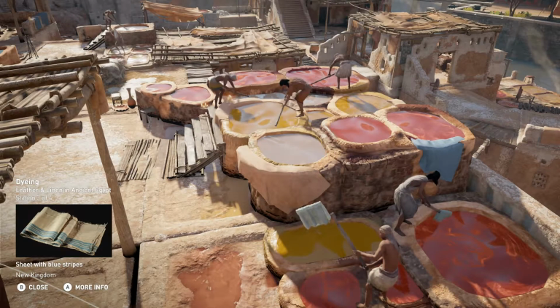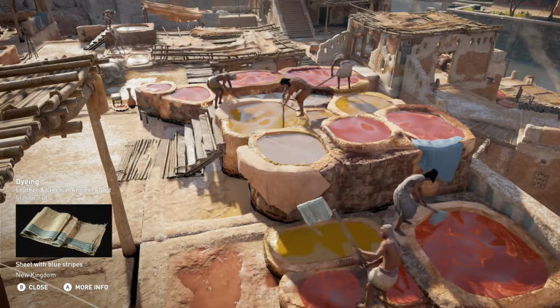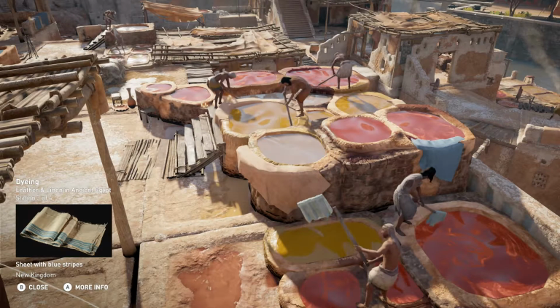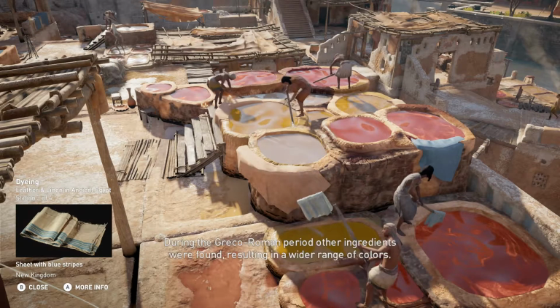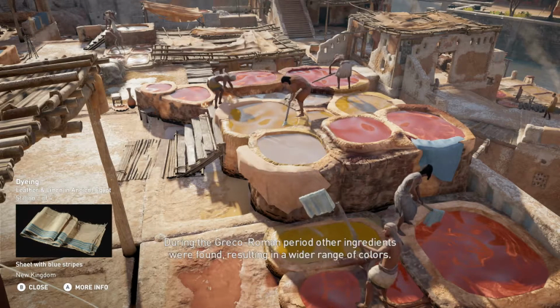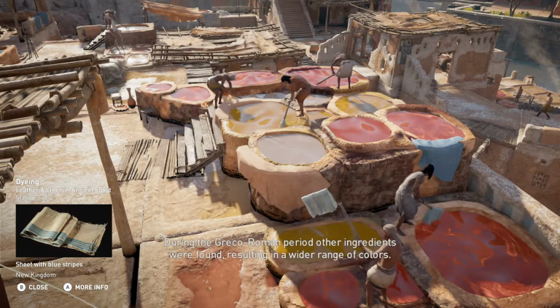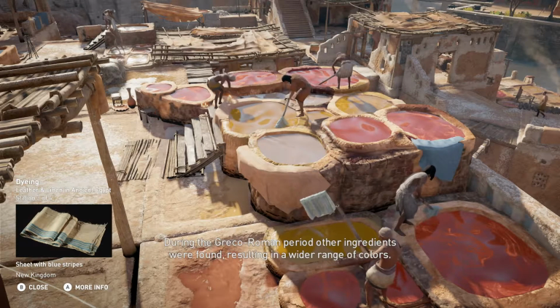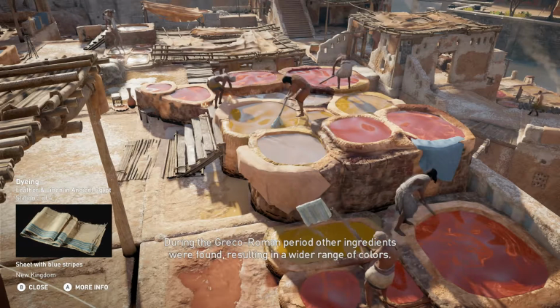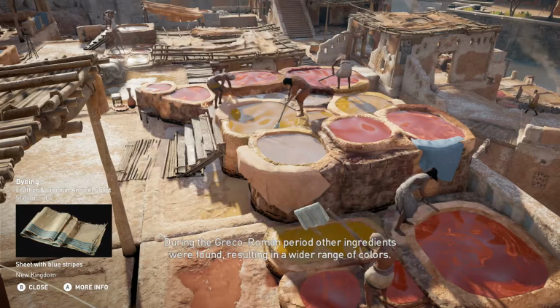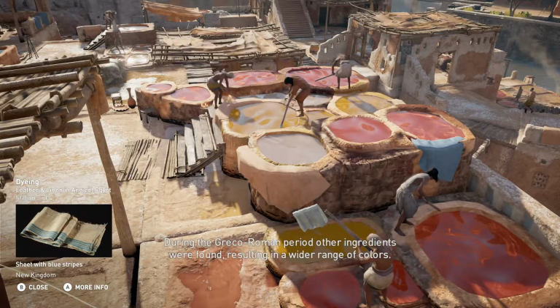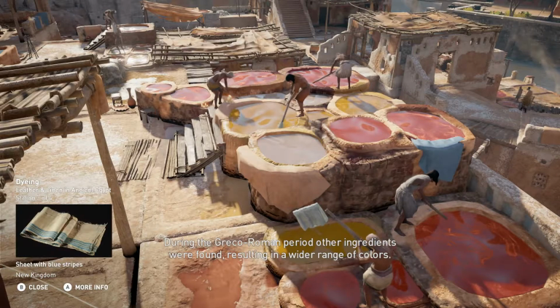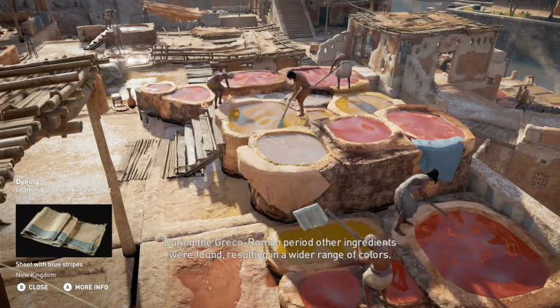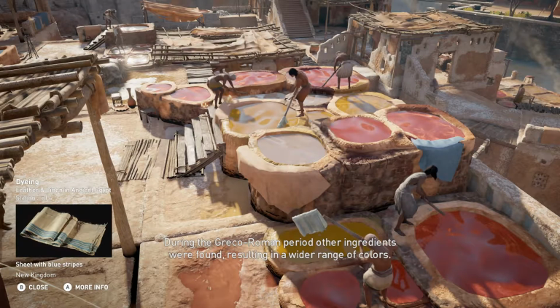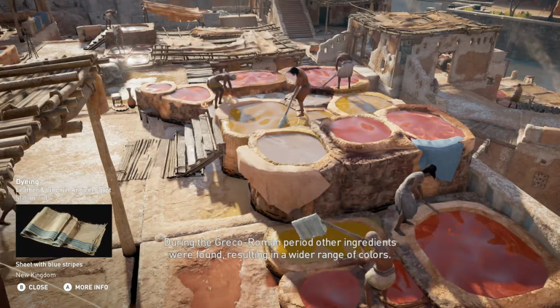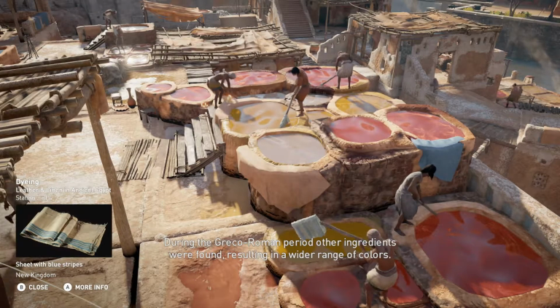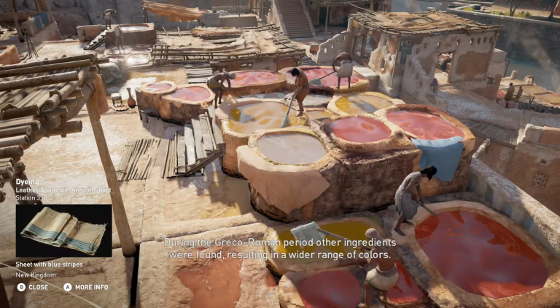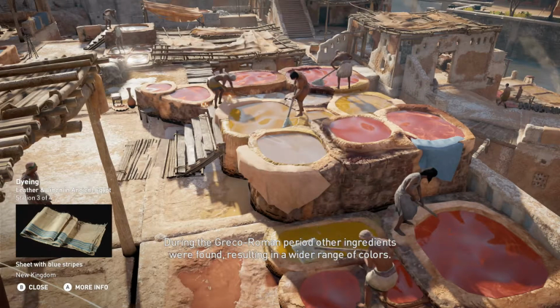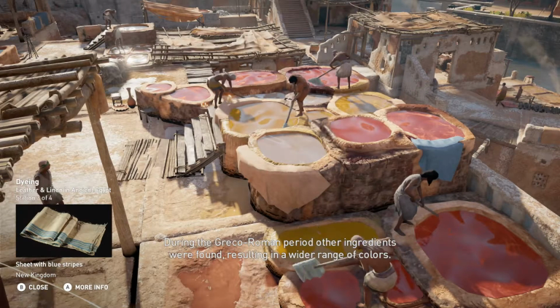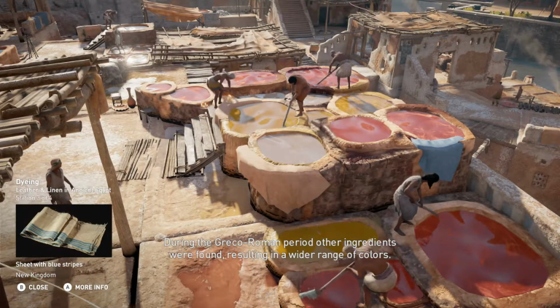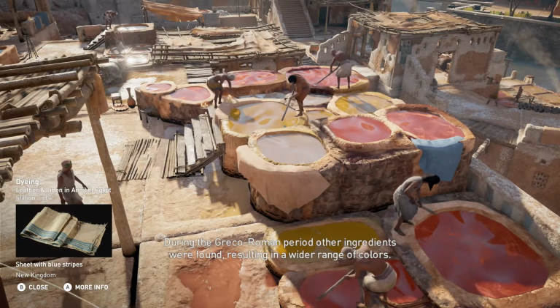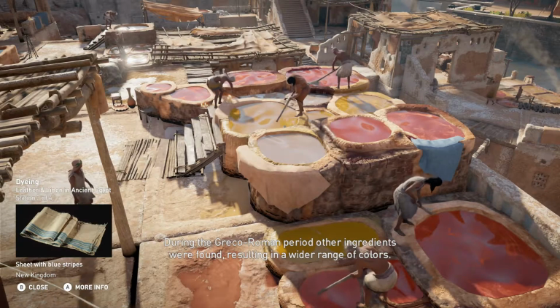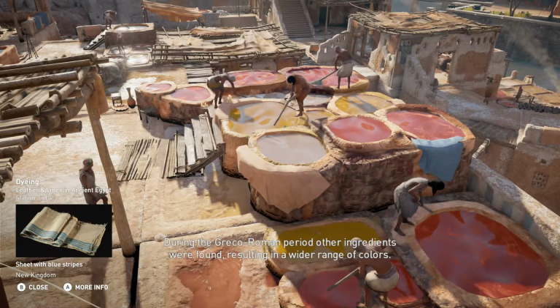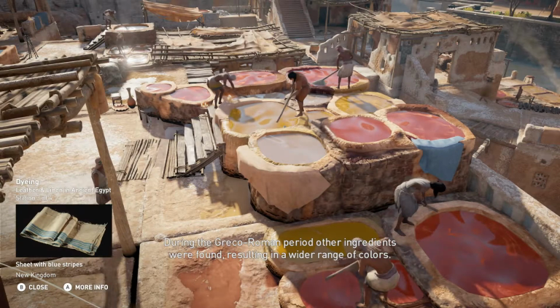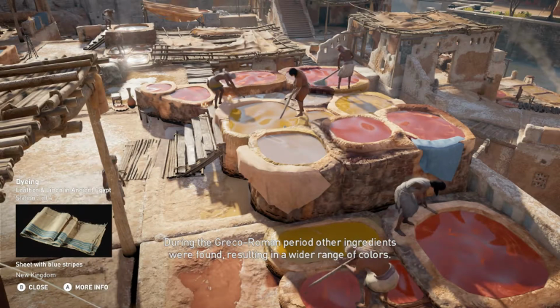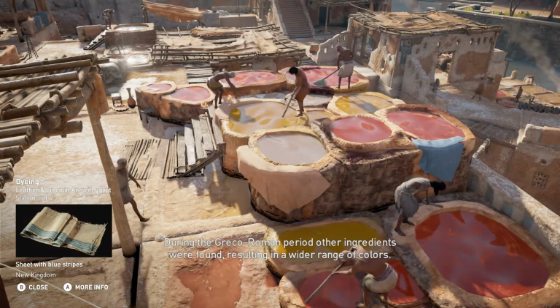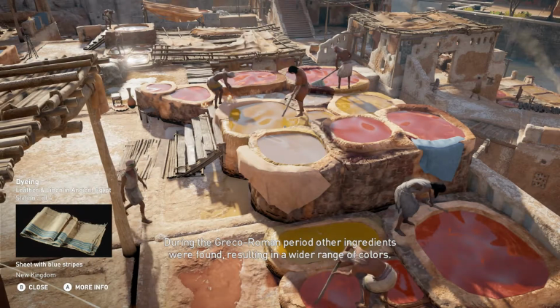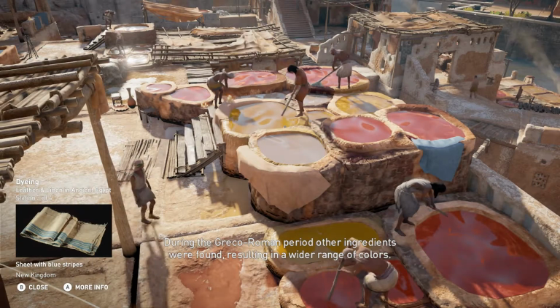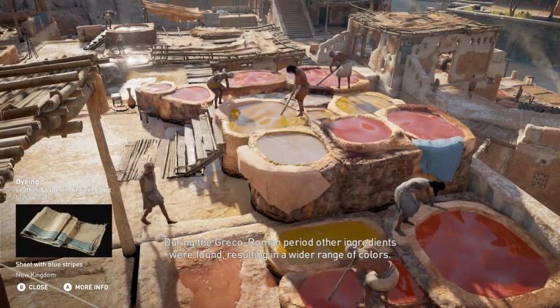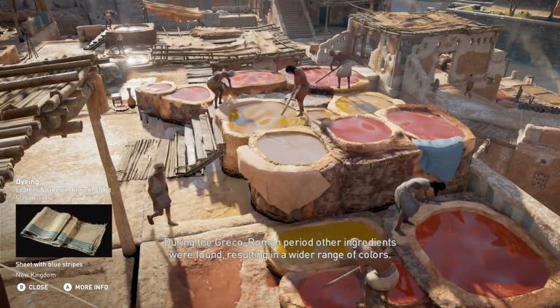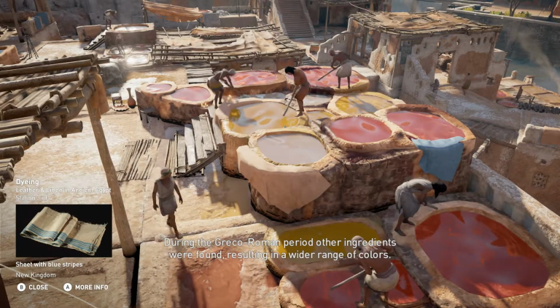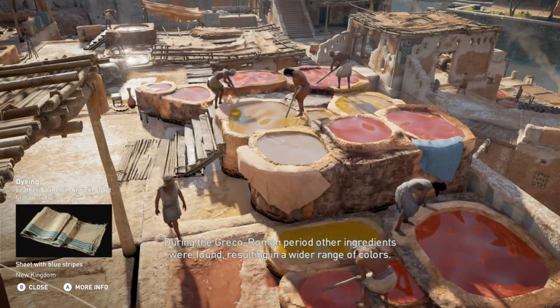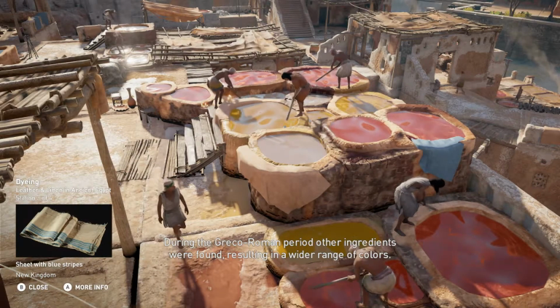During the Greco-Roman period, other ingredients were found, resulting in a wider range of colors.